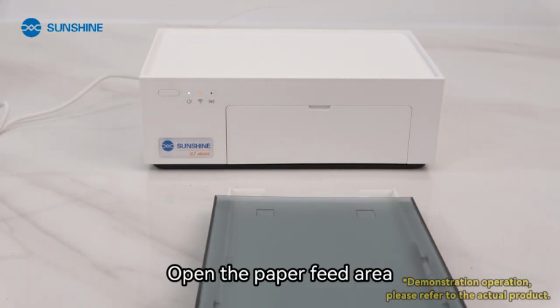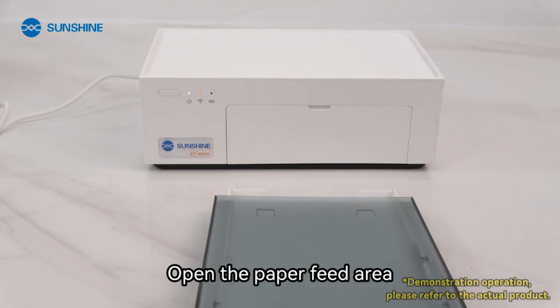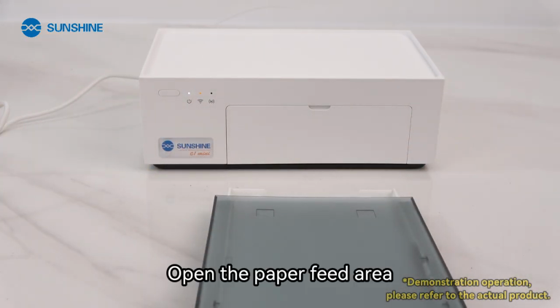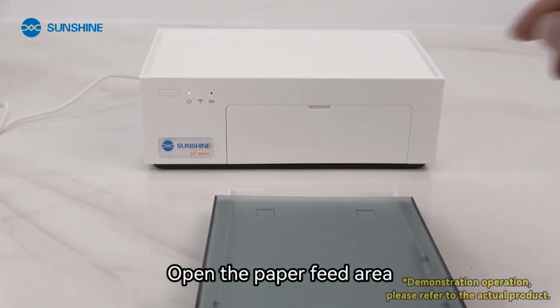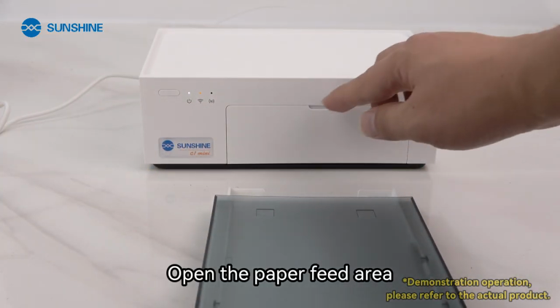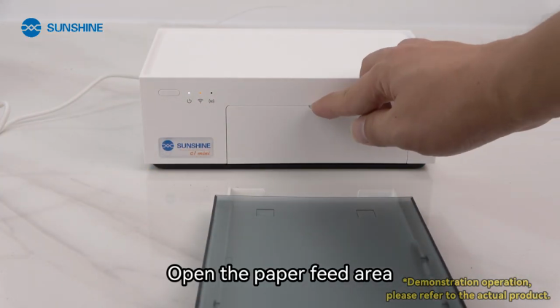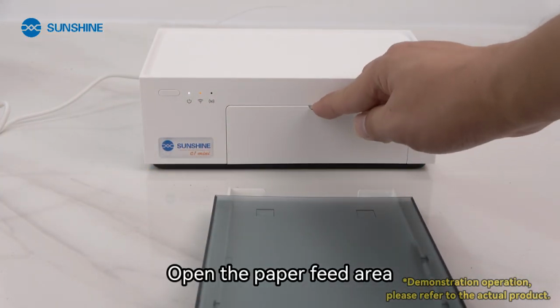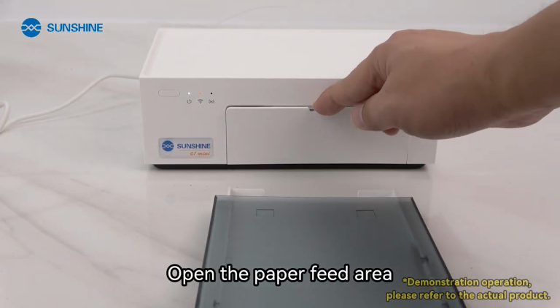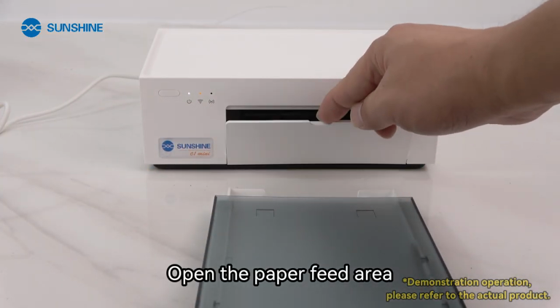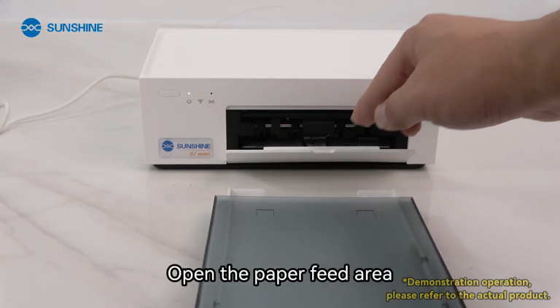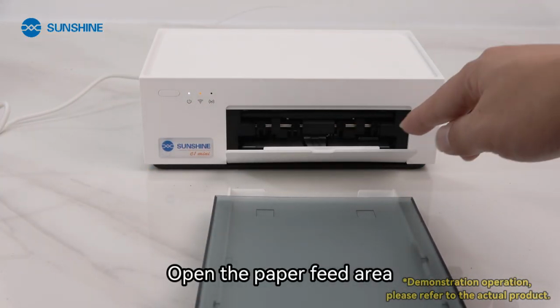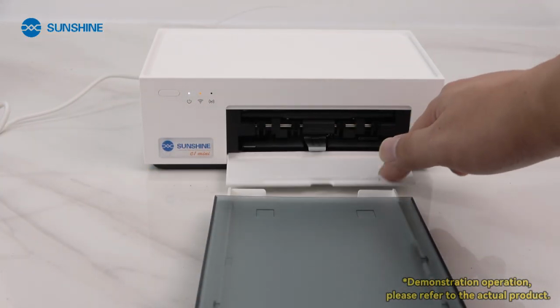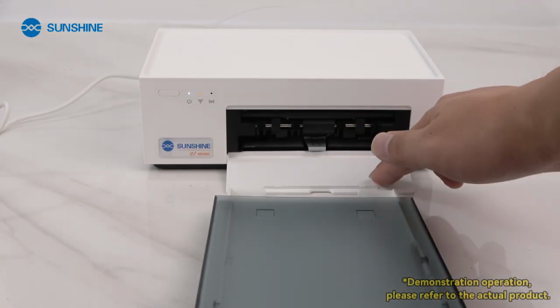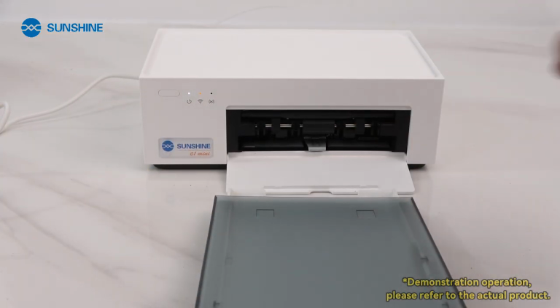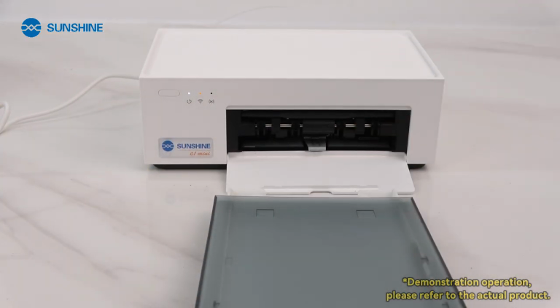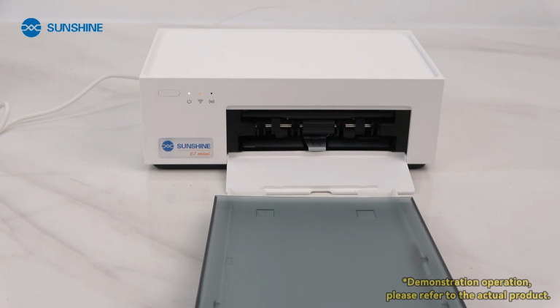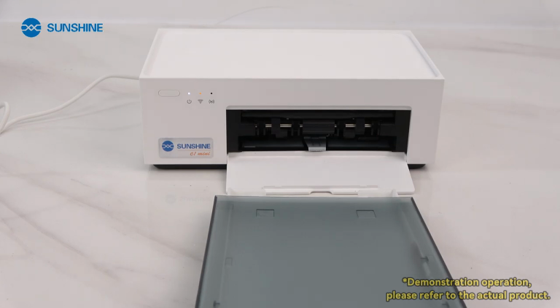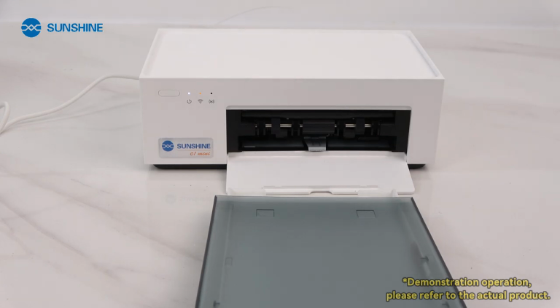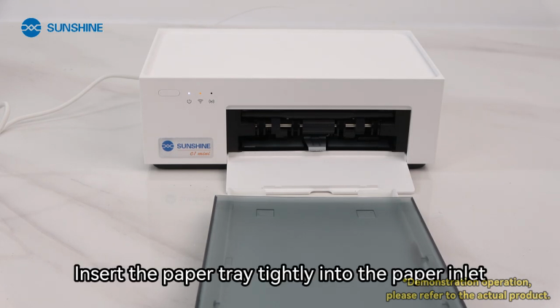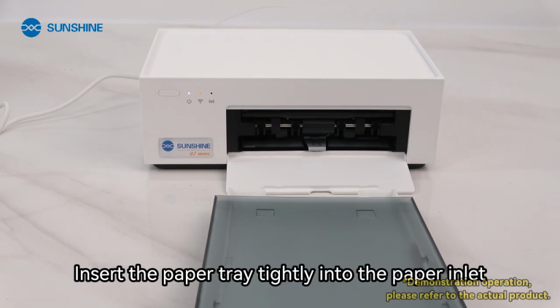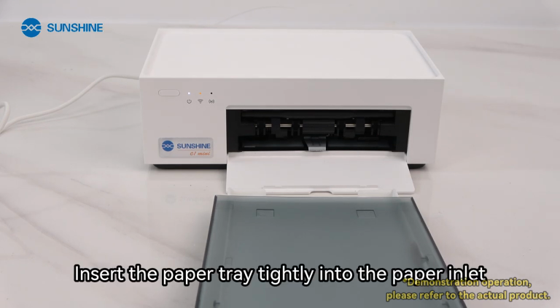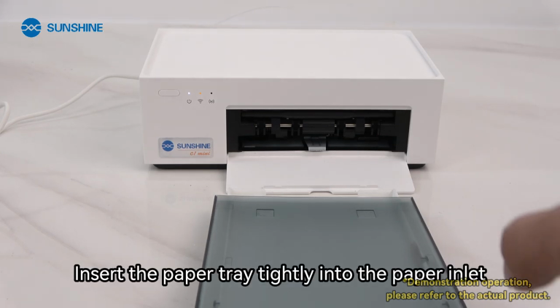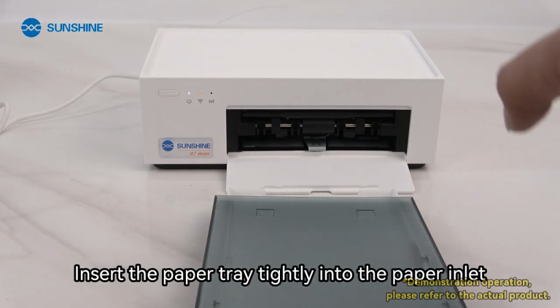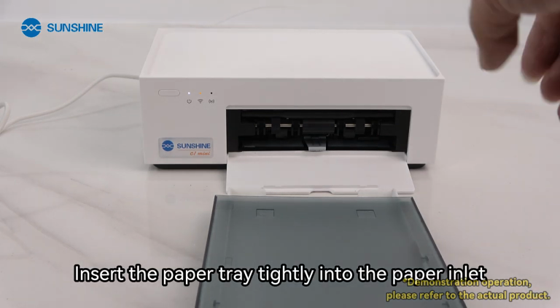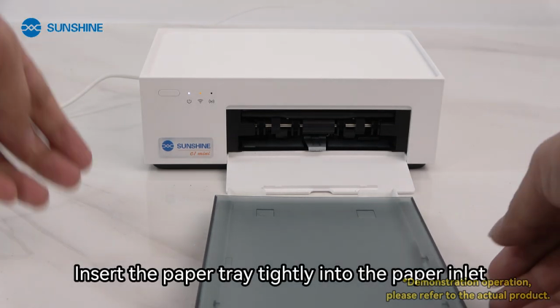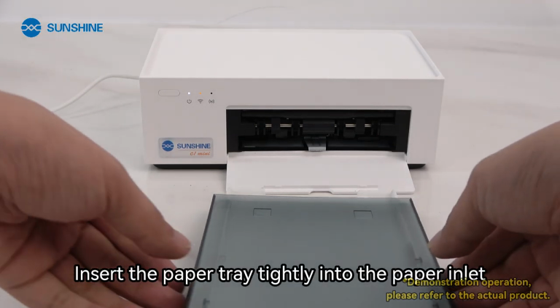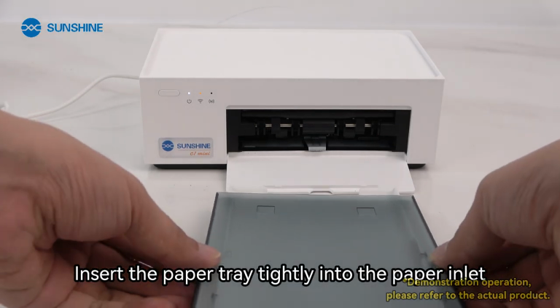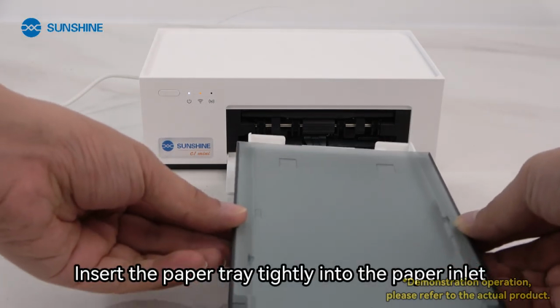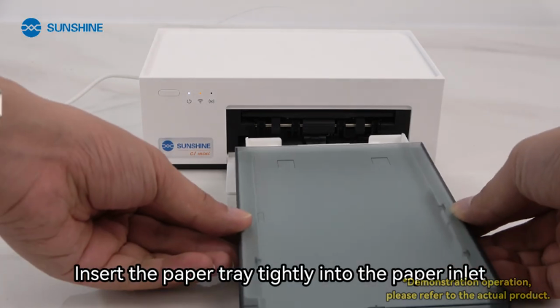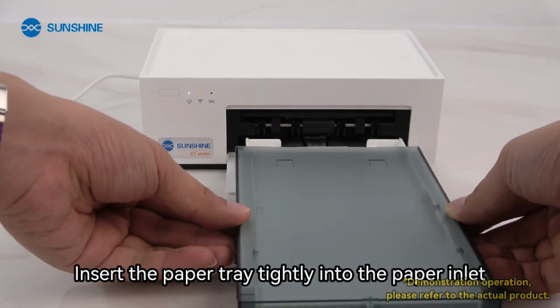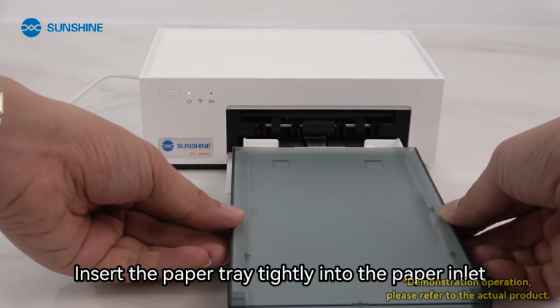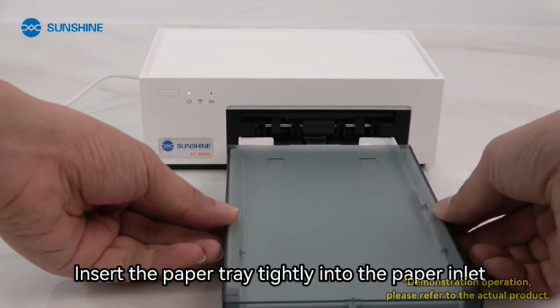Open the paper feed area and insert the paper tray tightly into the paper inlet.